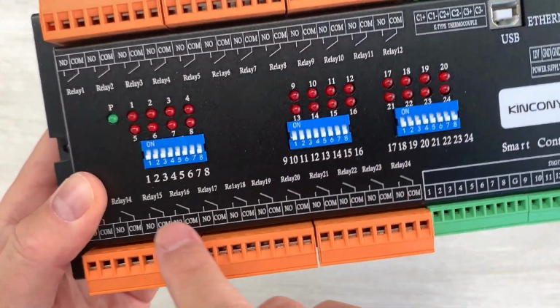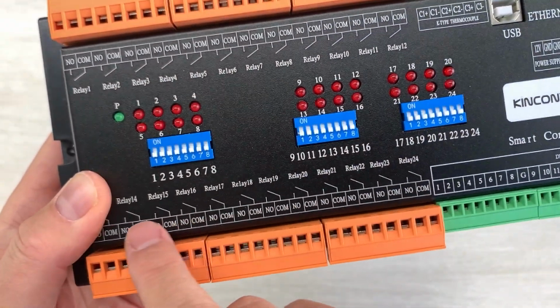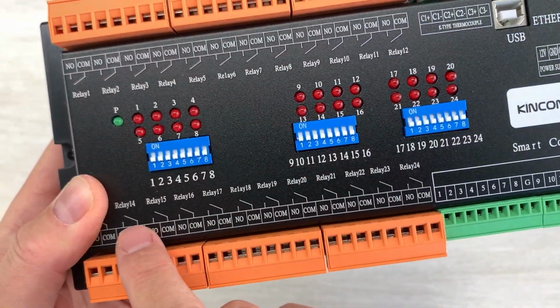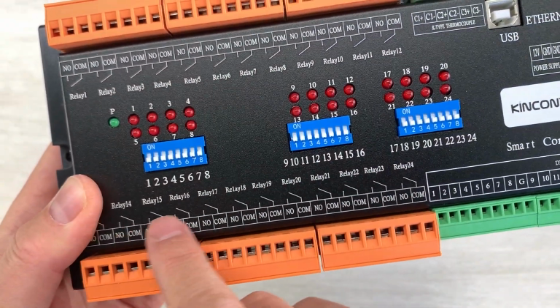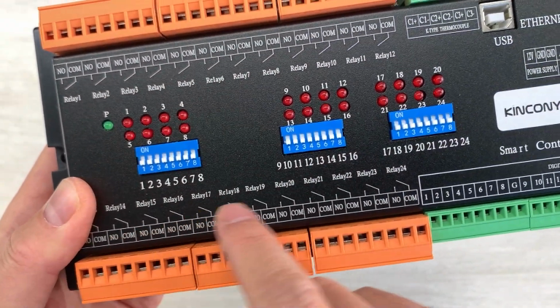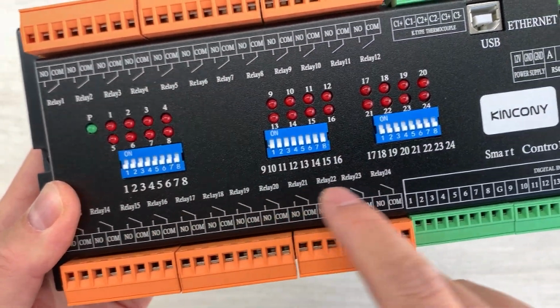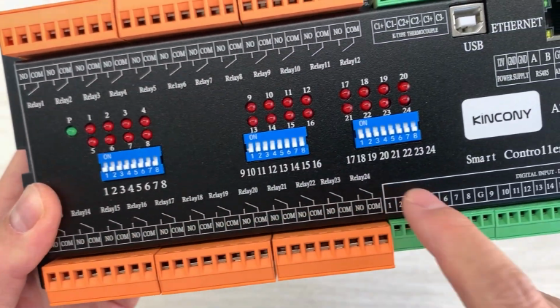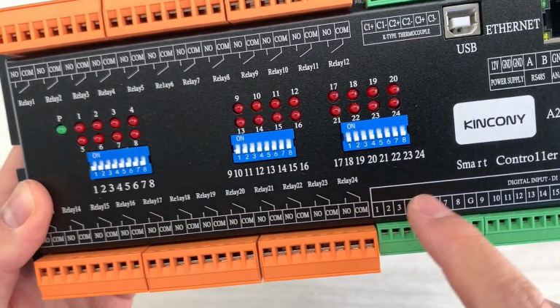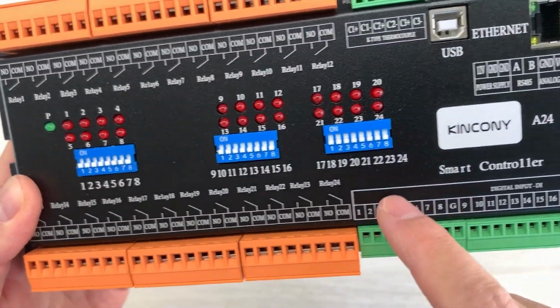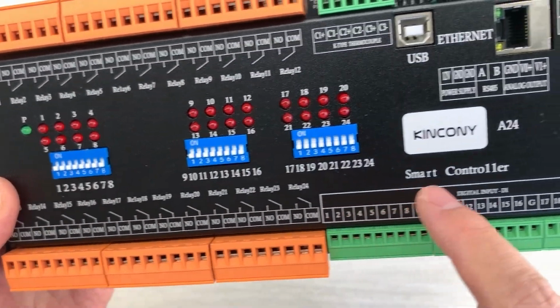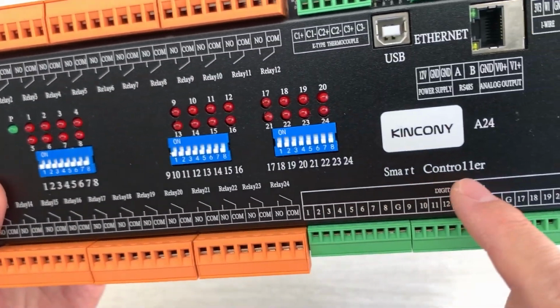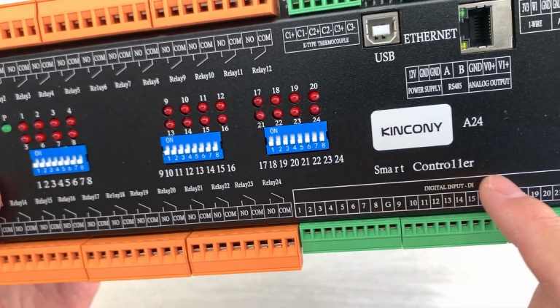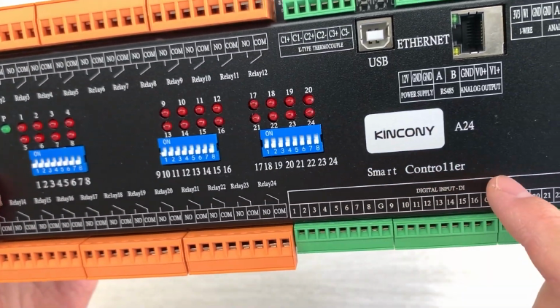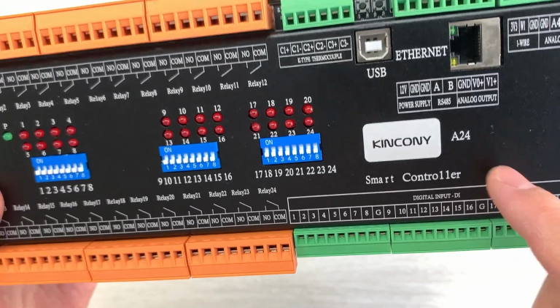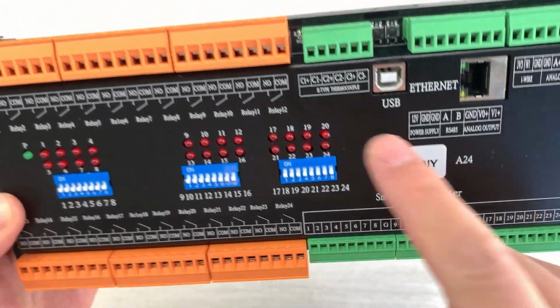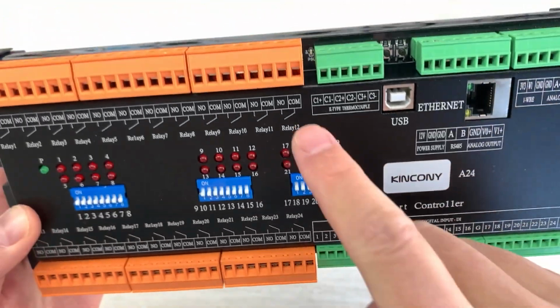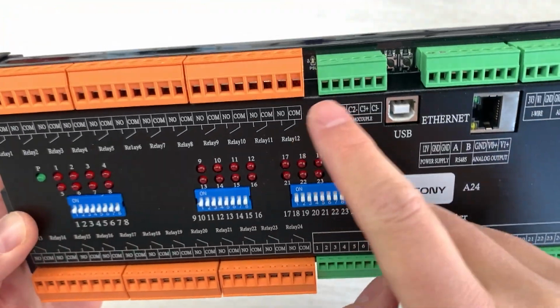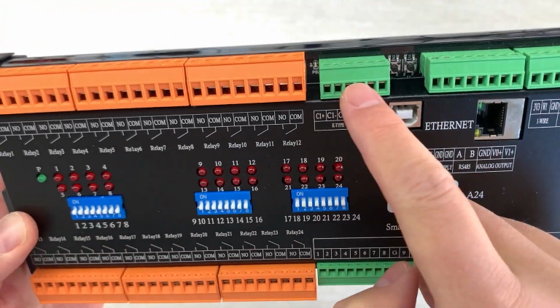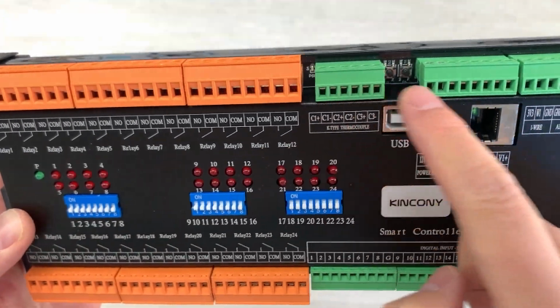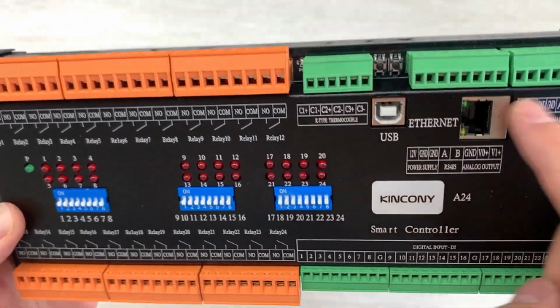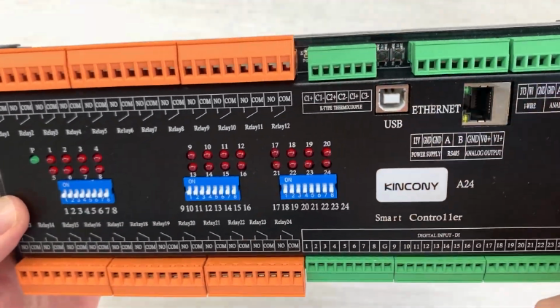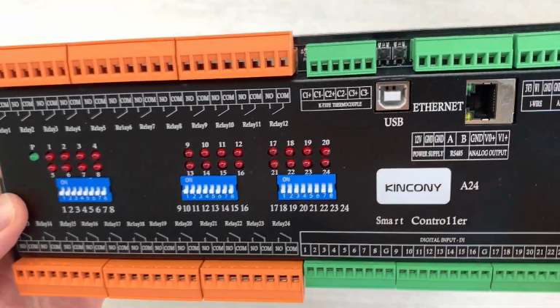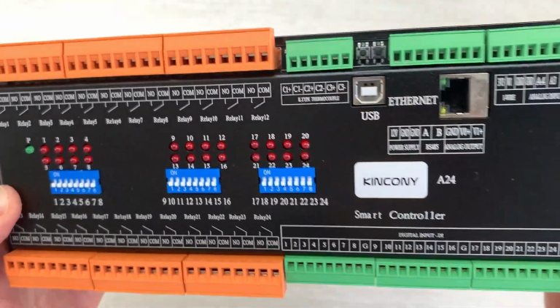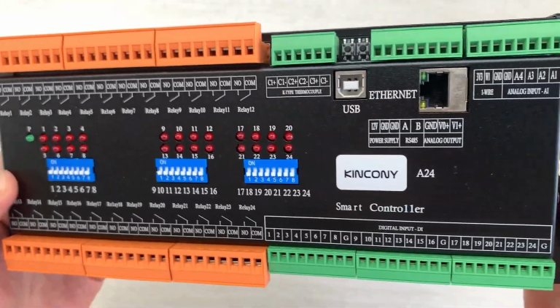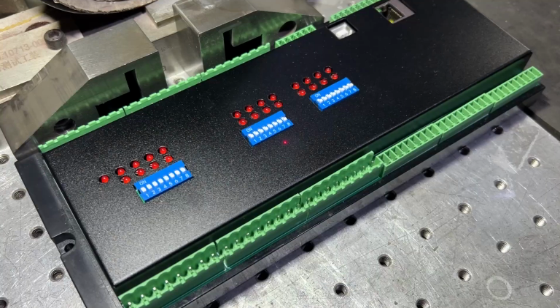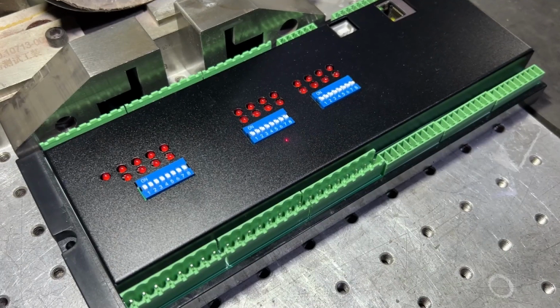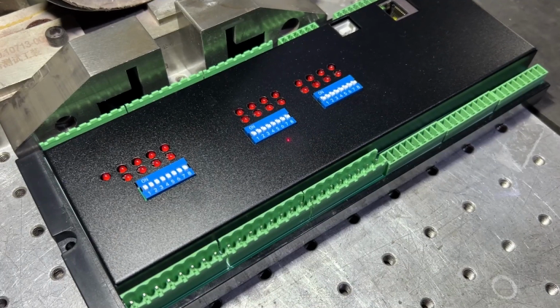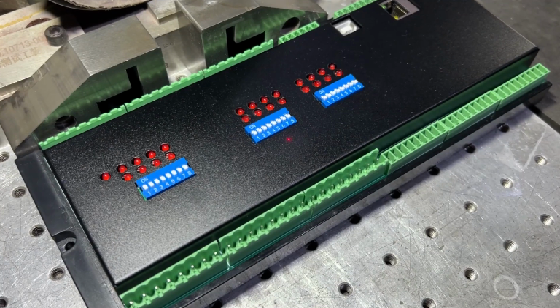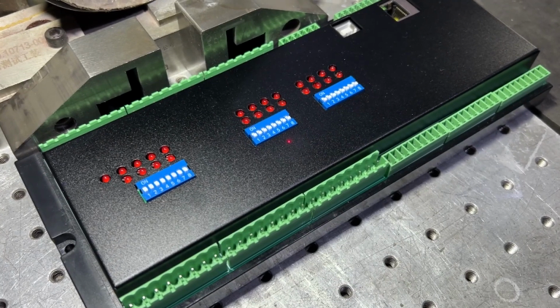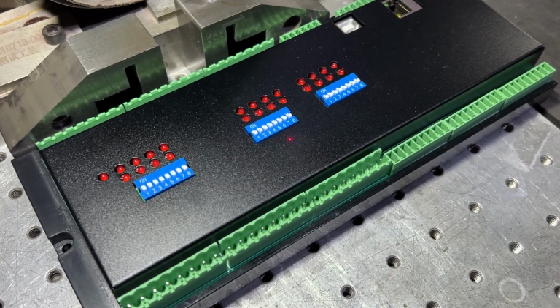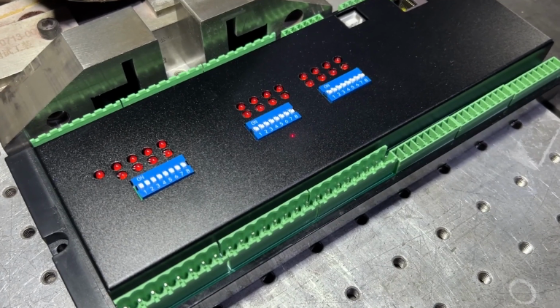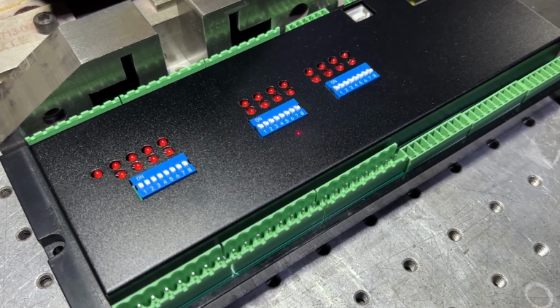This time we have also designed a new aluminum cover with printed labels so that you can easily use and understand the terminals.